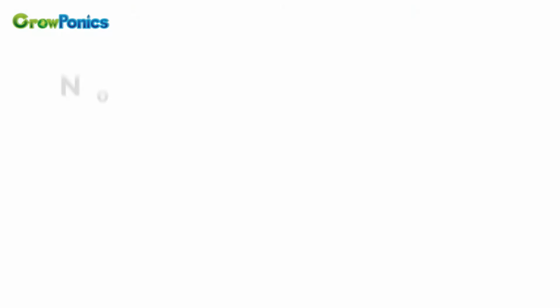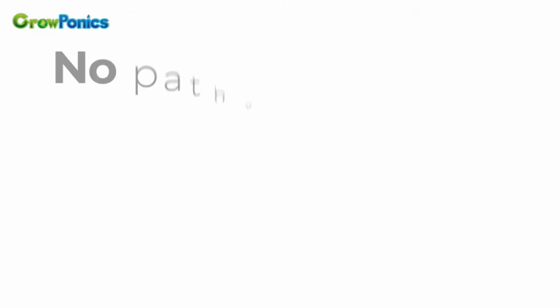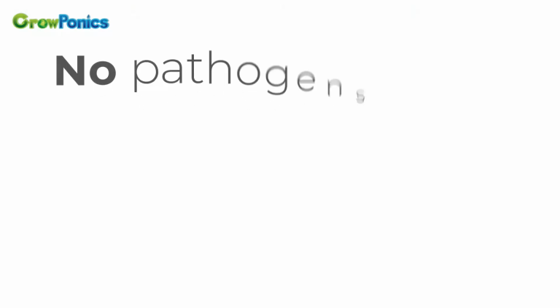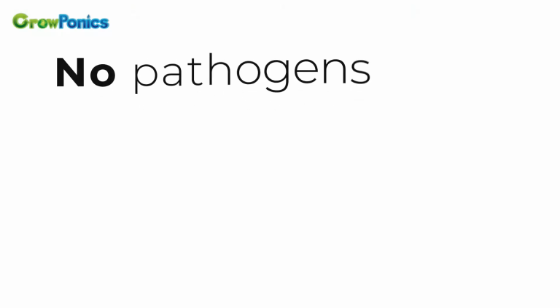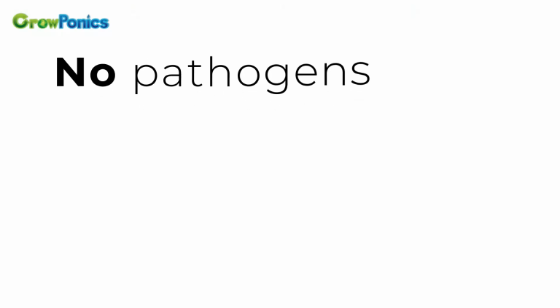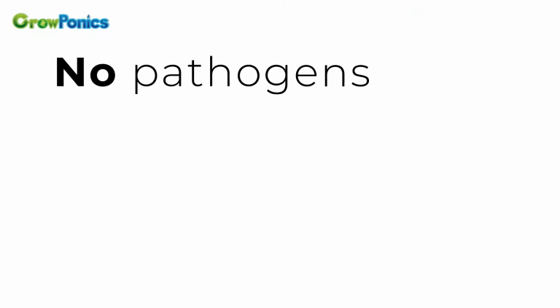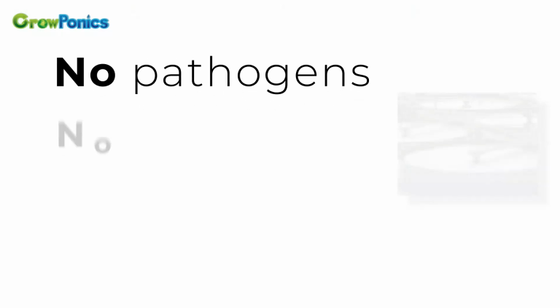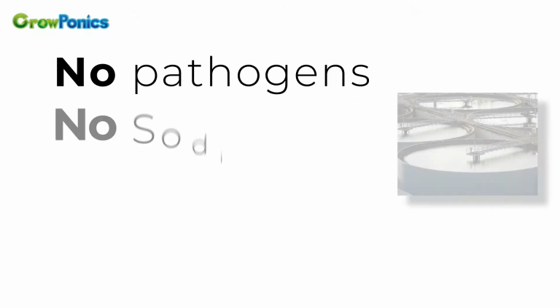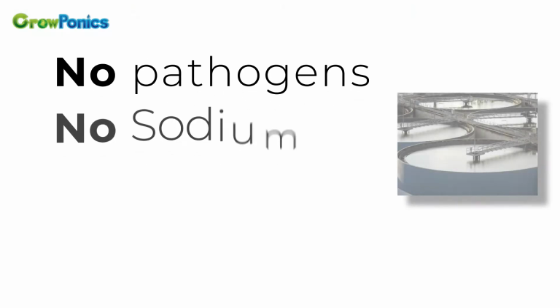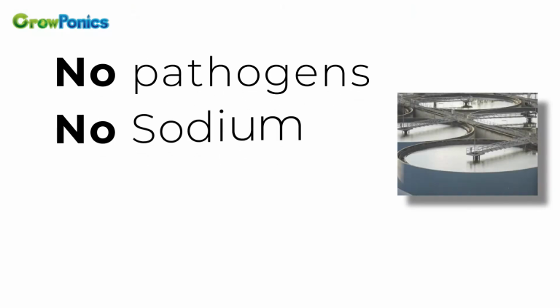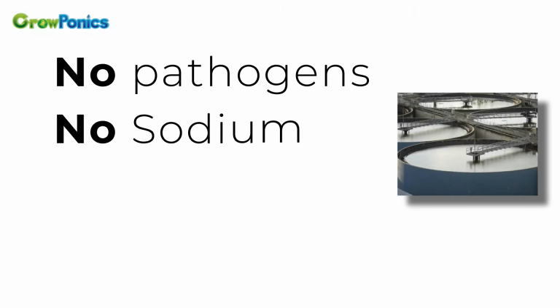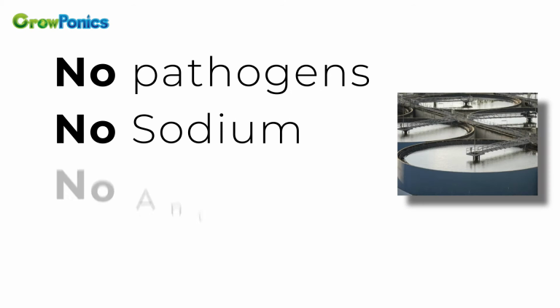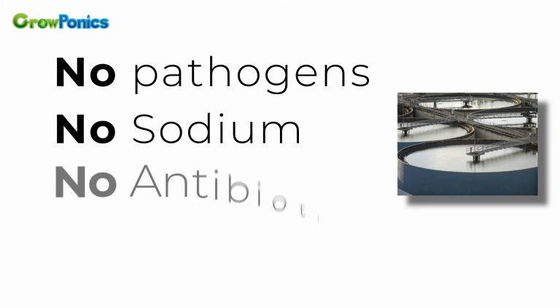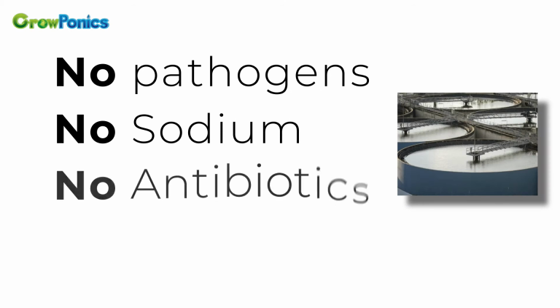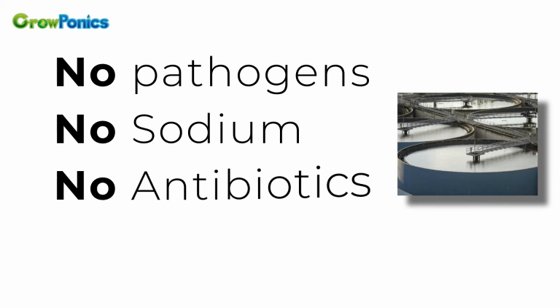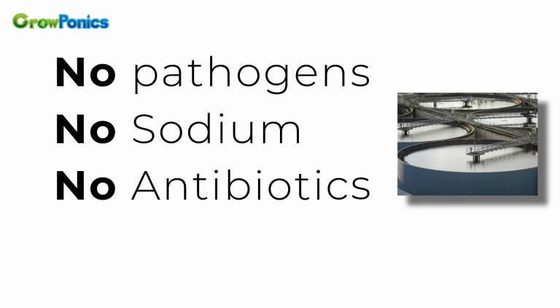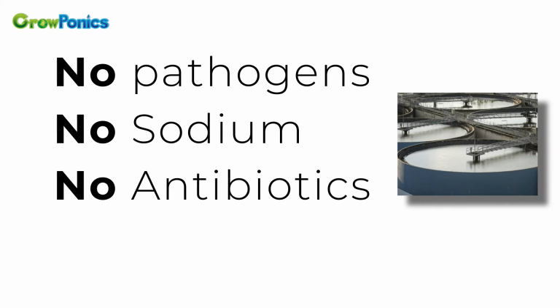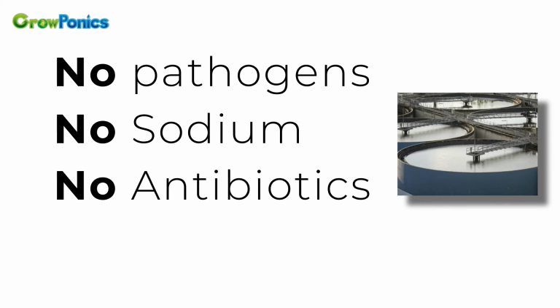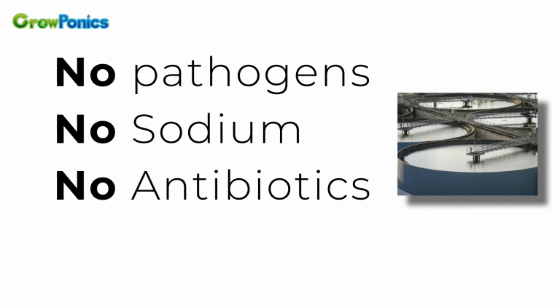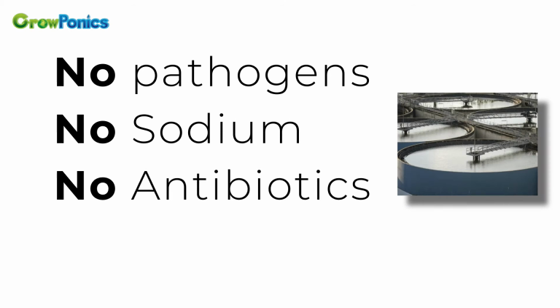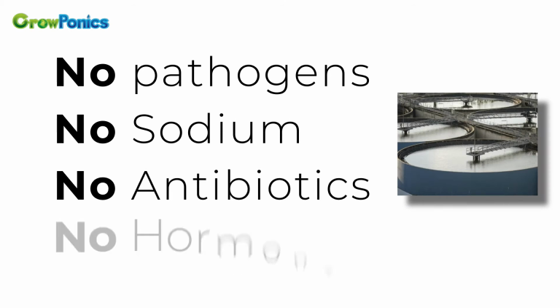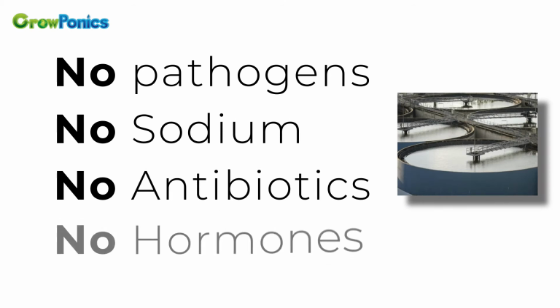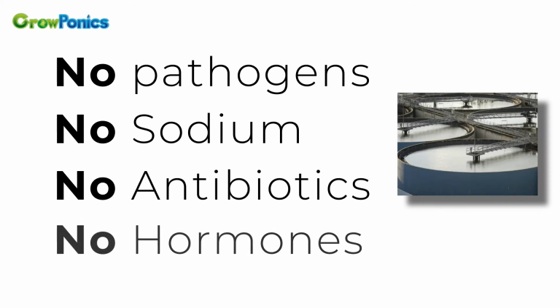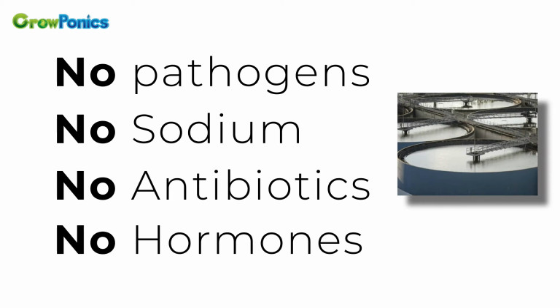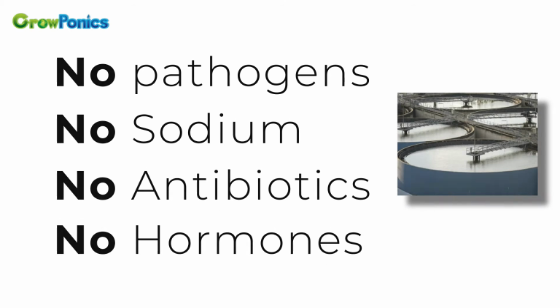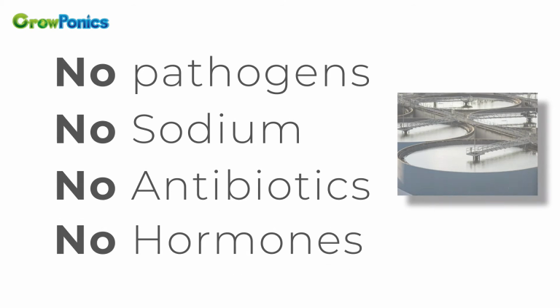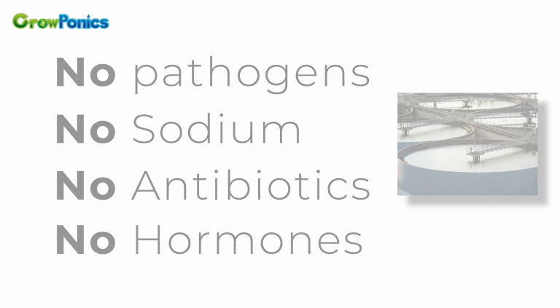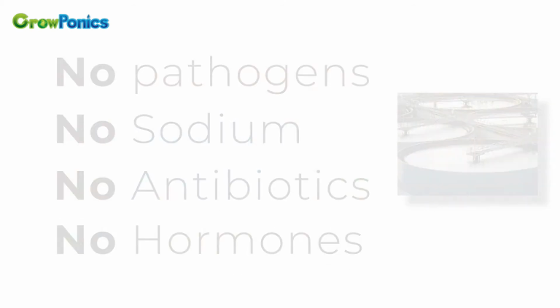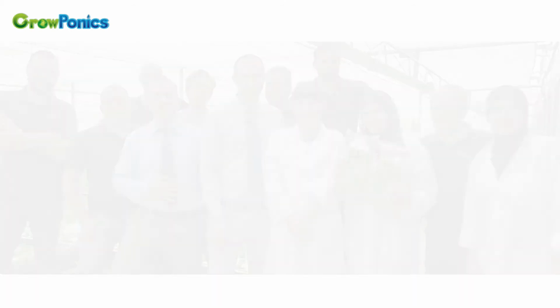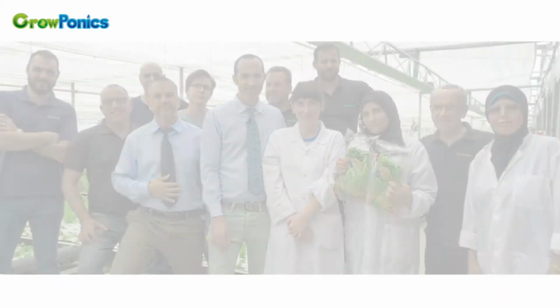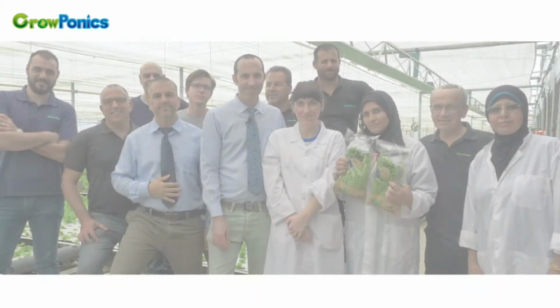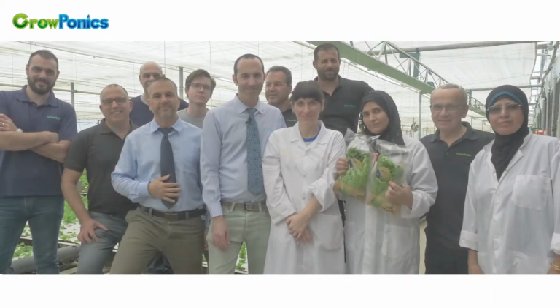No pathogens, no sodium, no antibiotics, no hormones. Let me tell you how it all came about.